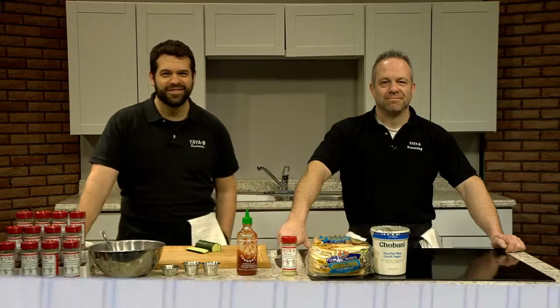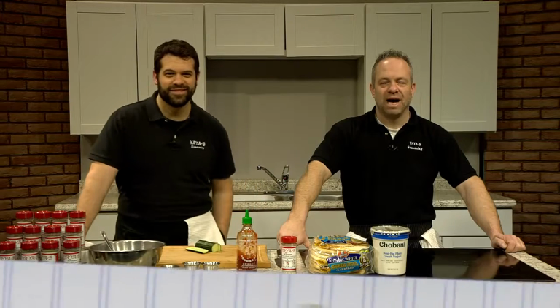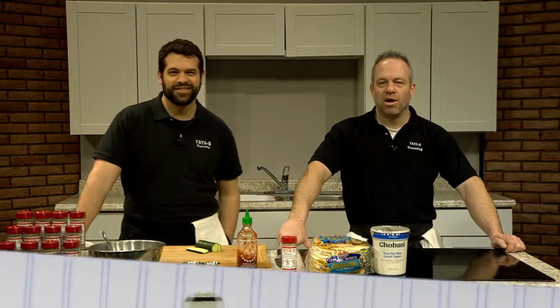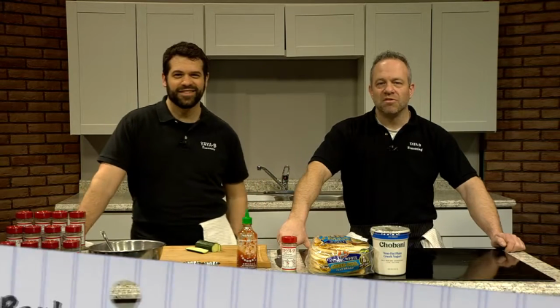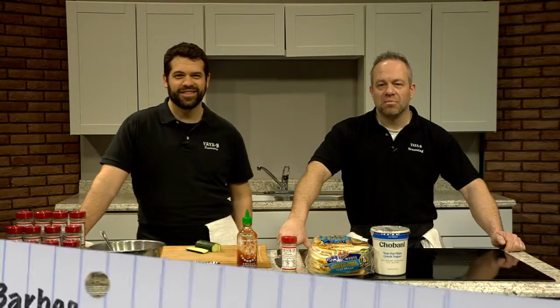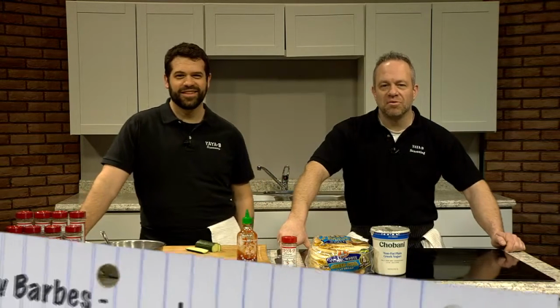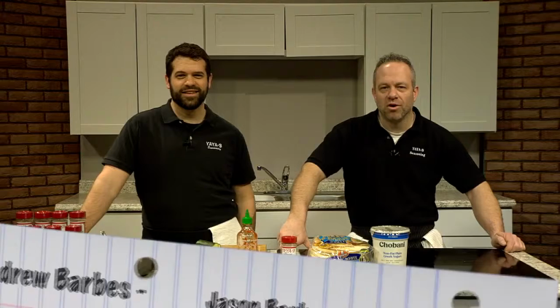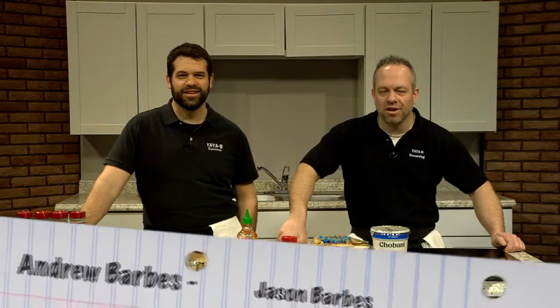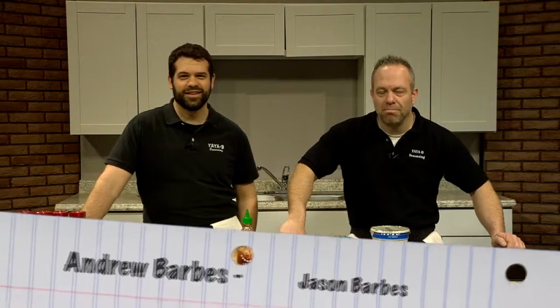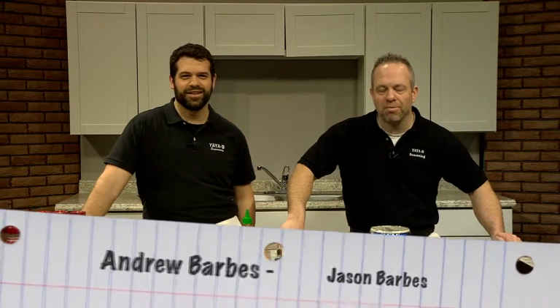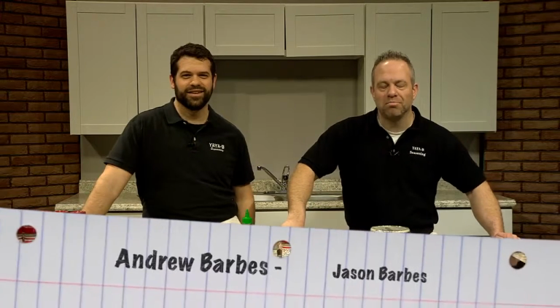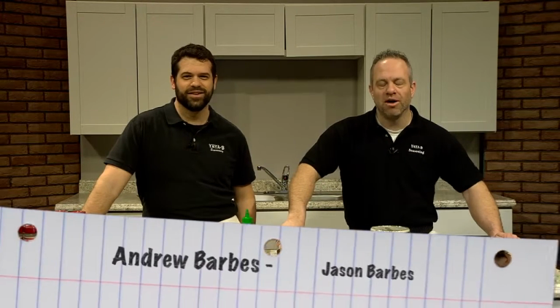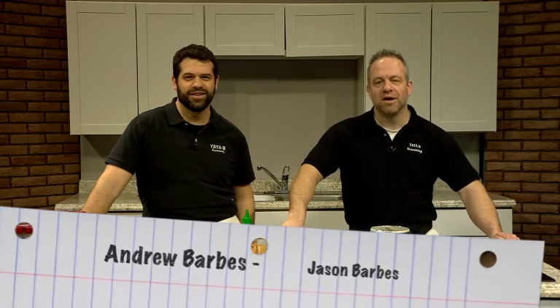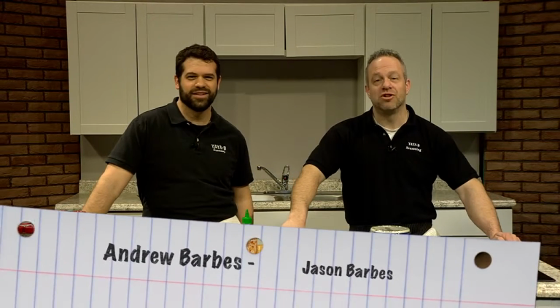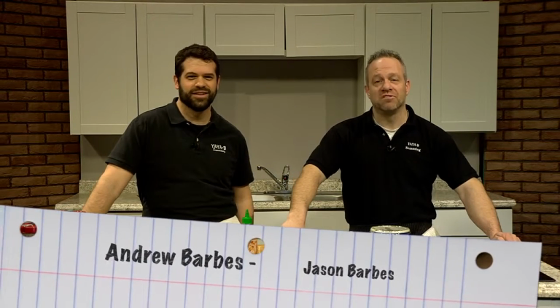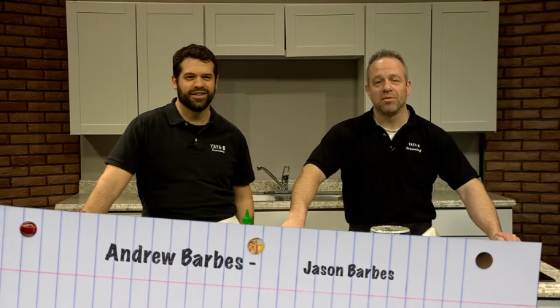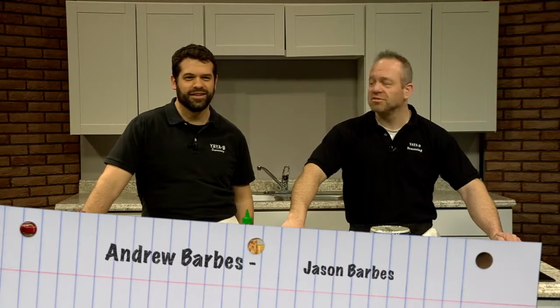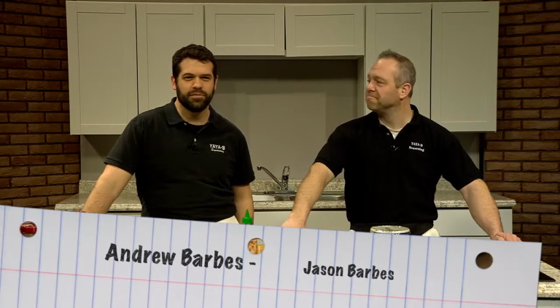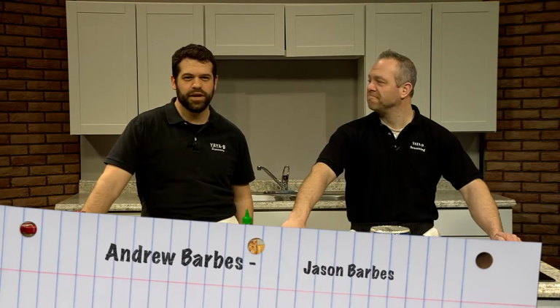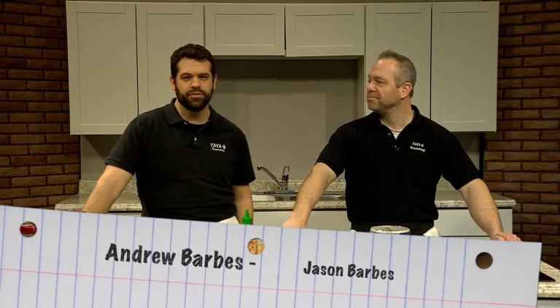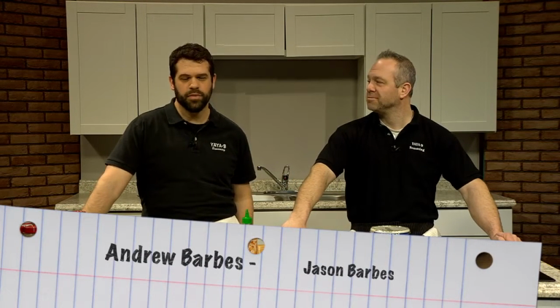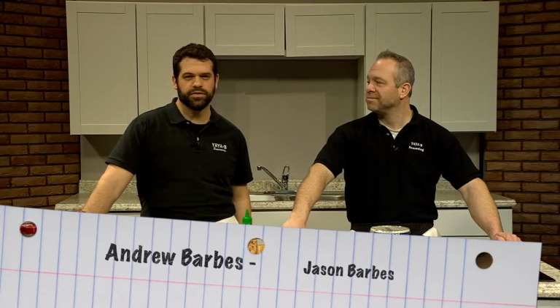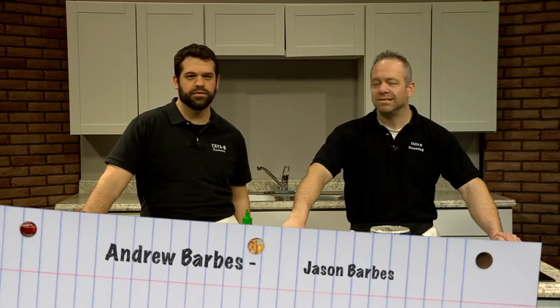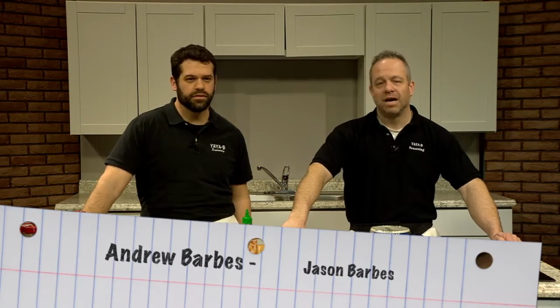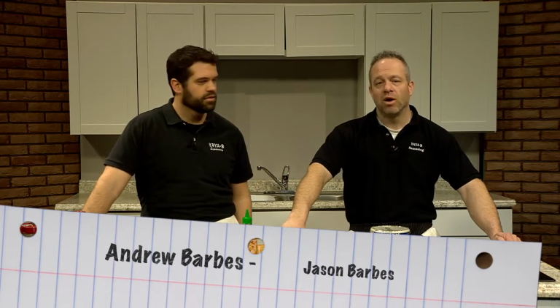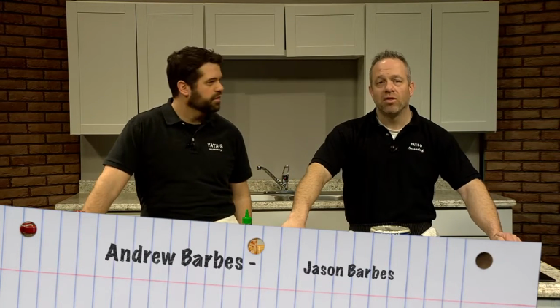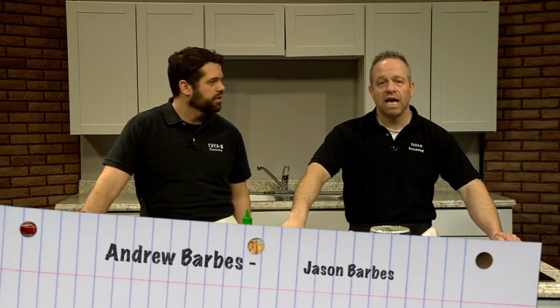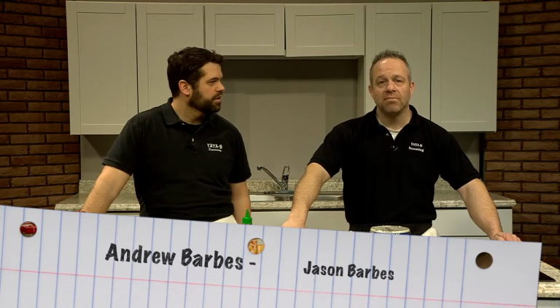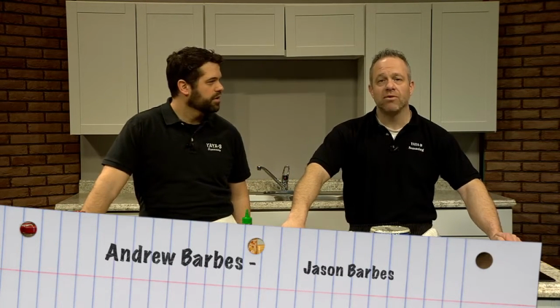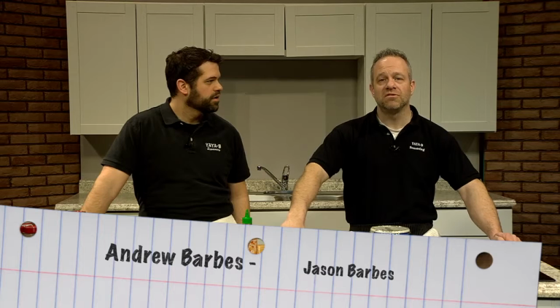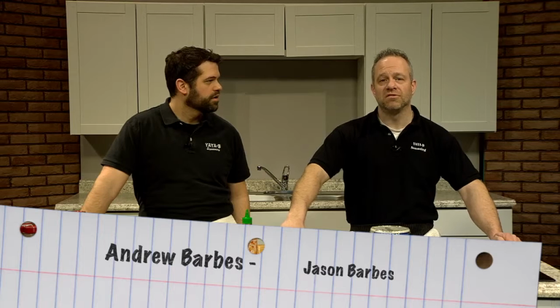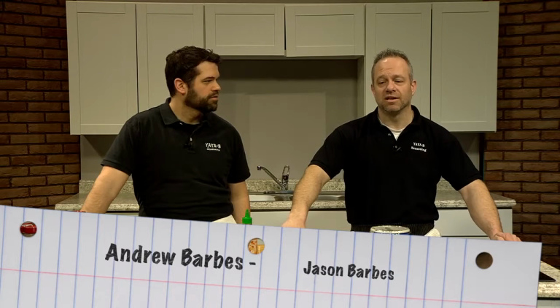Hi, welcome. This is Barbas Boys. I'm Jason Barbas. I'm Andrew Barbas. And we are with Yayabe Greek Seasoning.